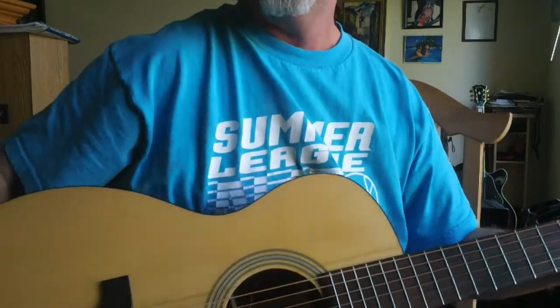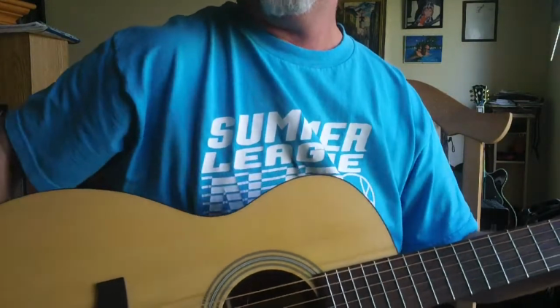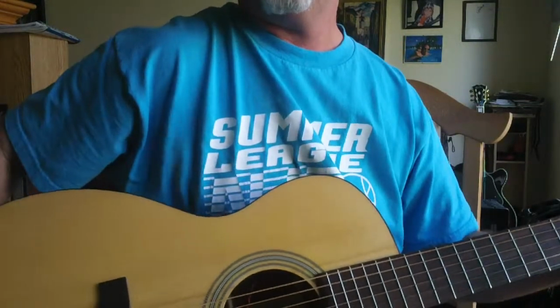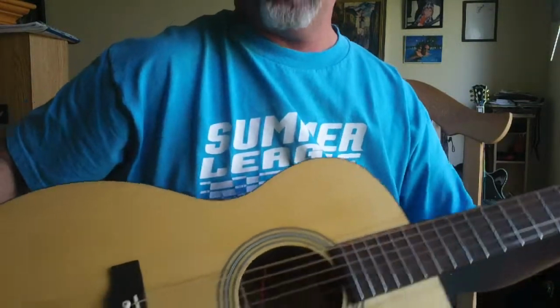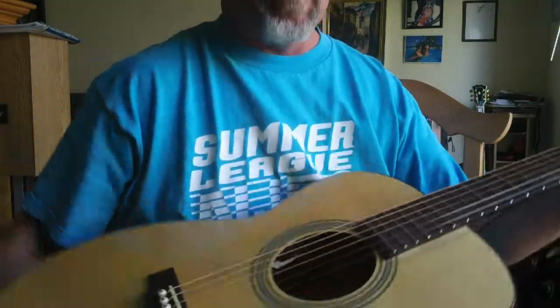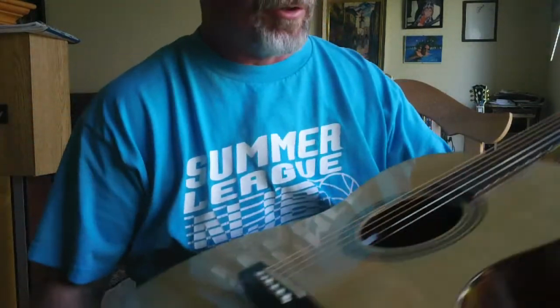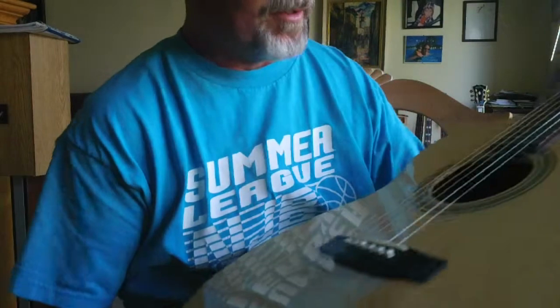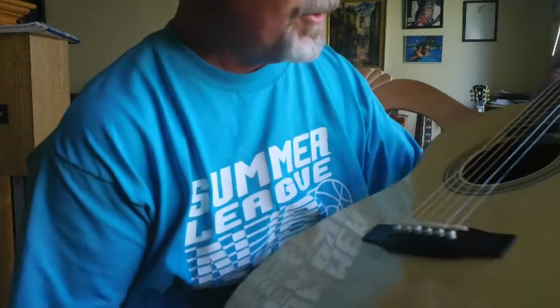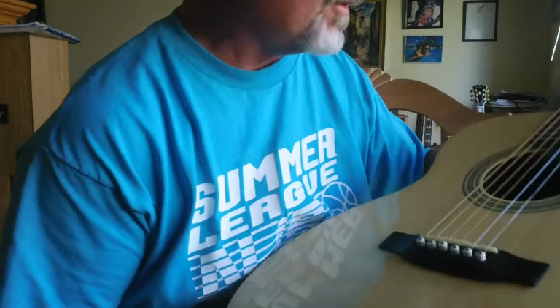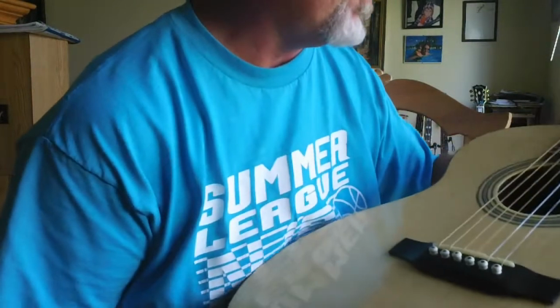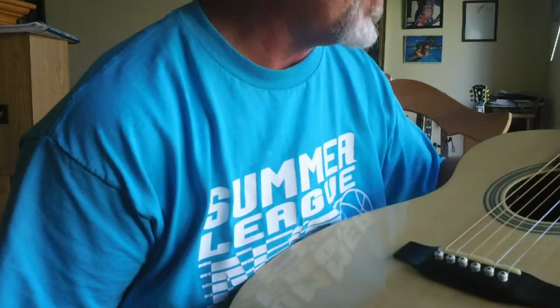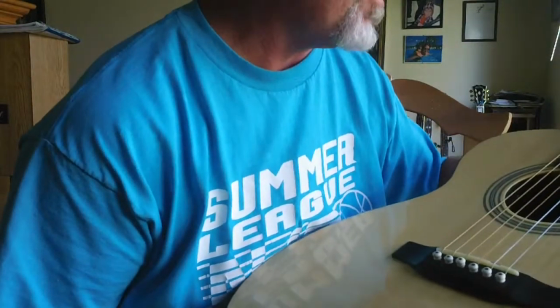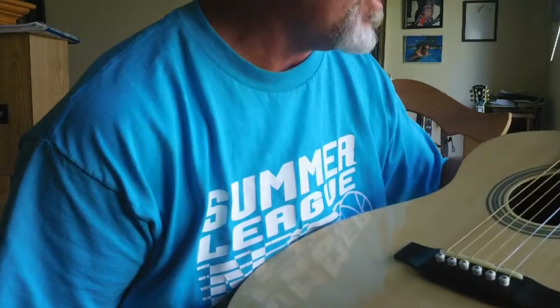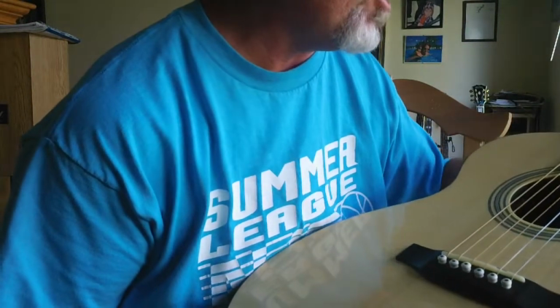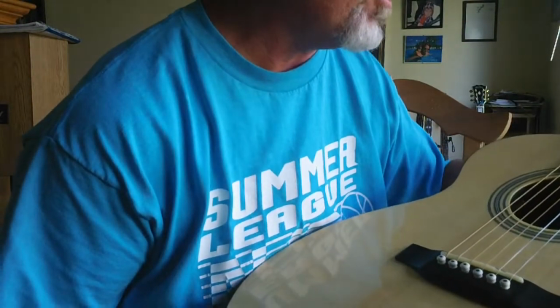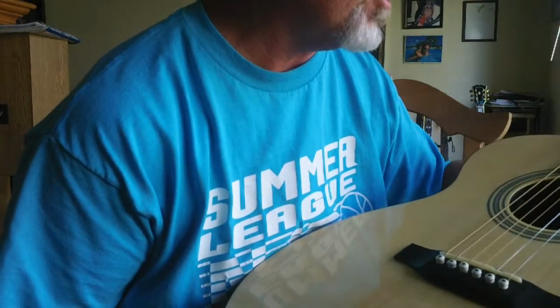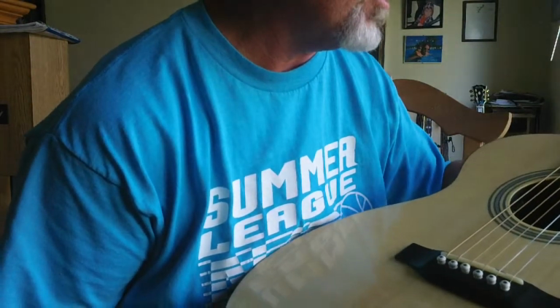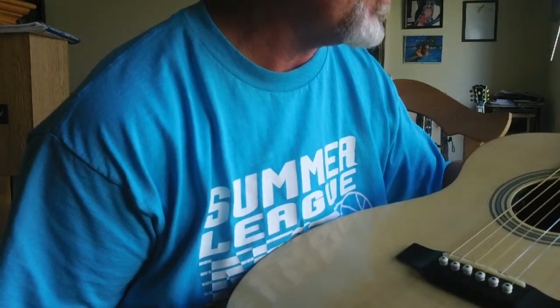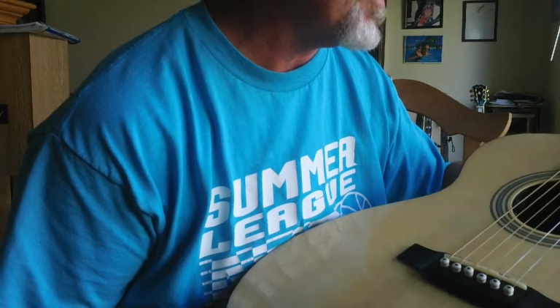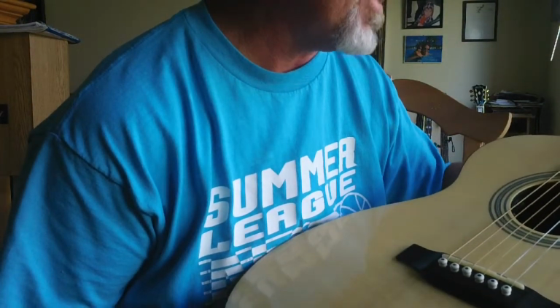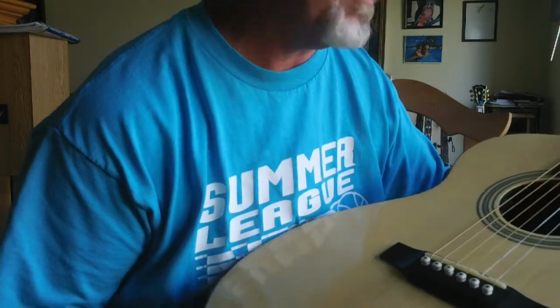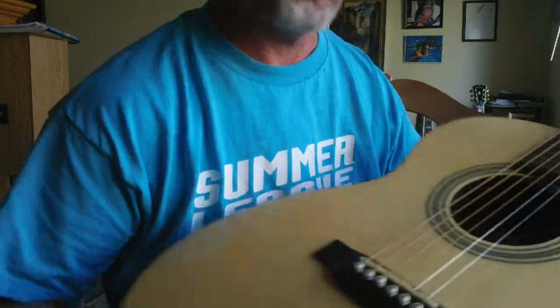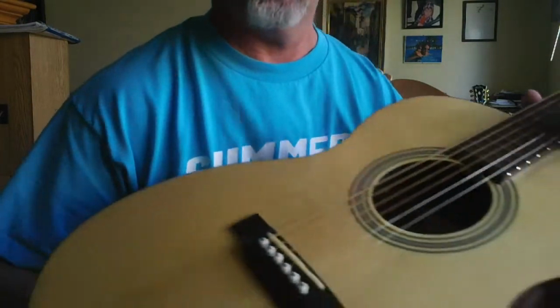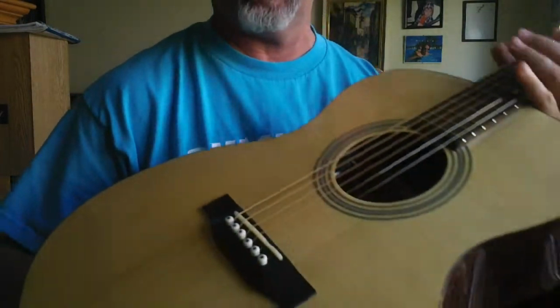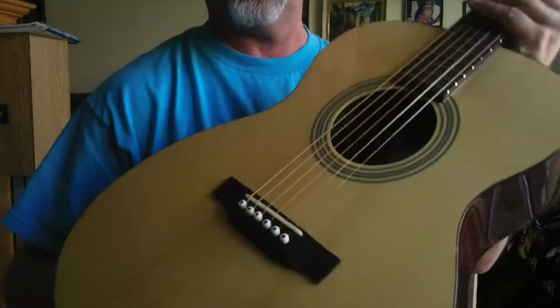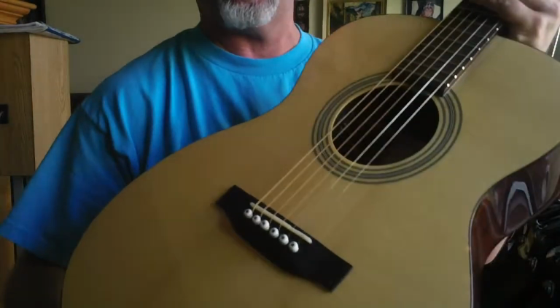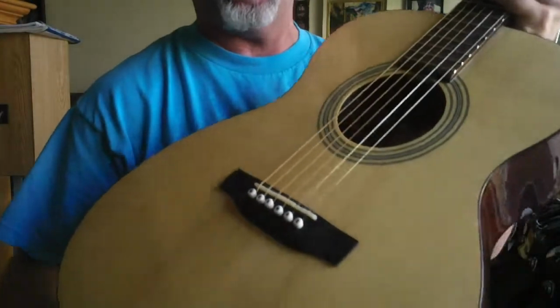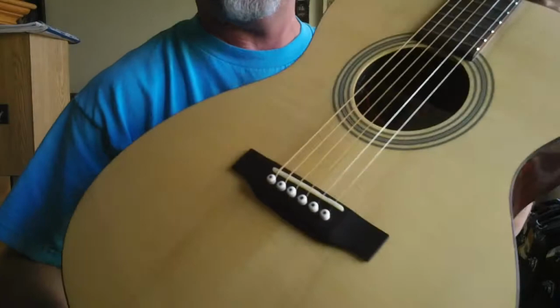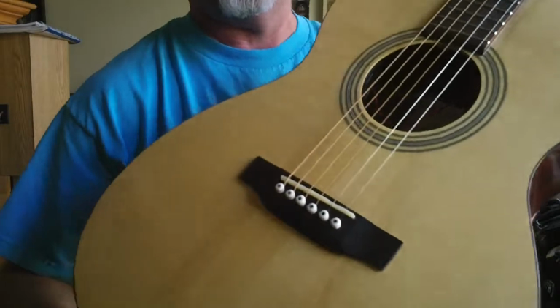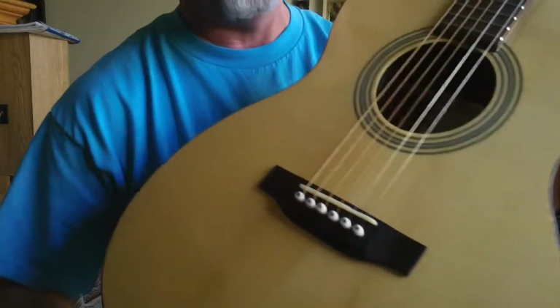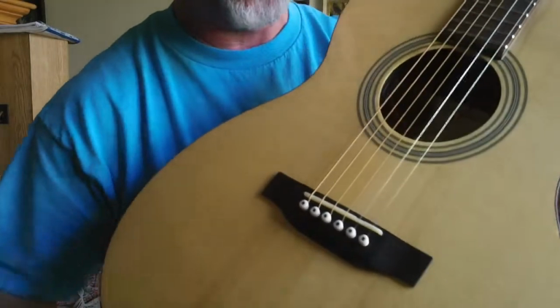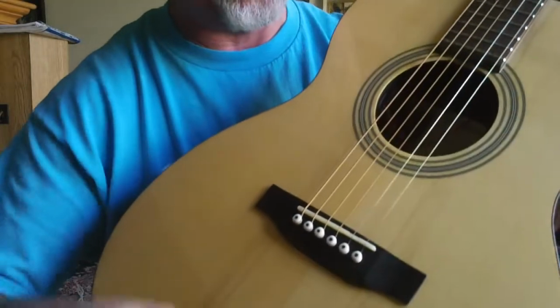Hey, this is Steve. I'm just showing this beautiful Recording King RO-06 FE-3. Look at the top on this thing. This is amazing.